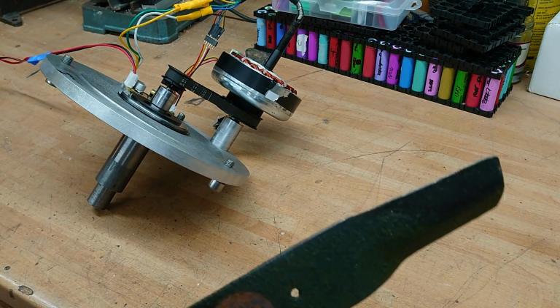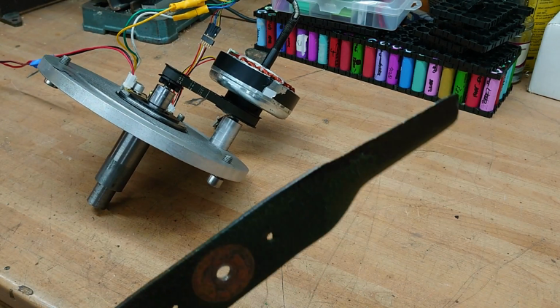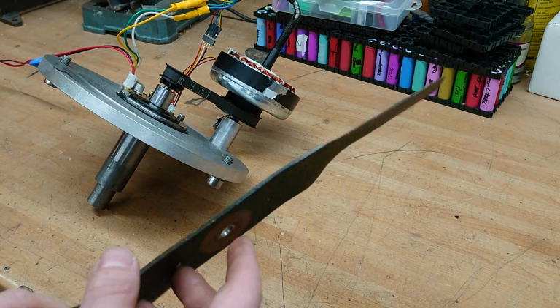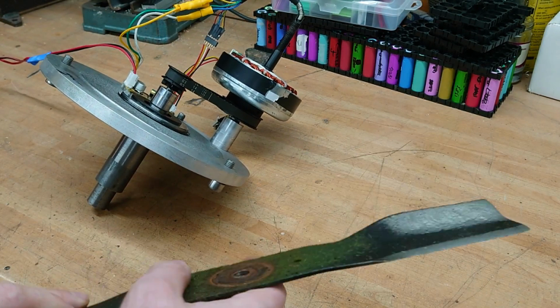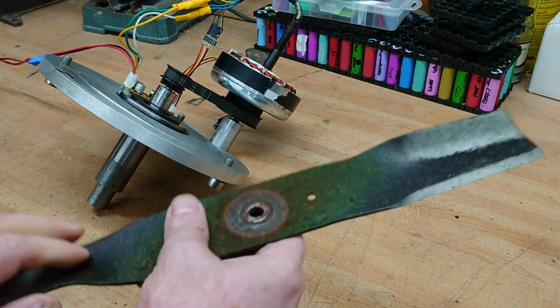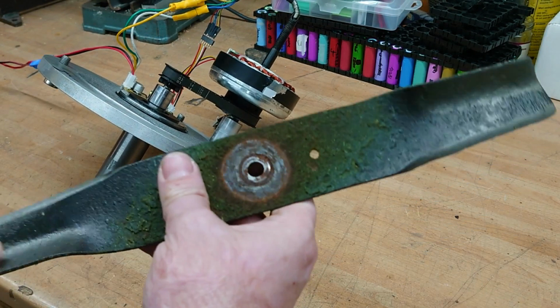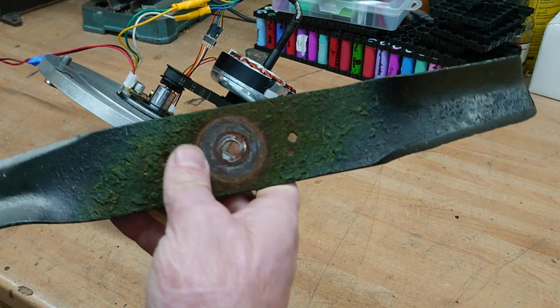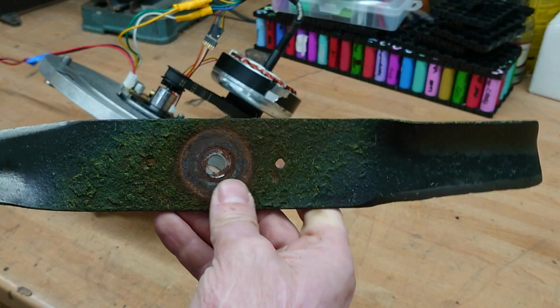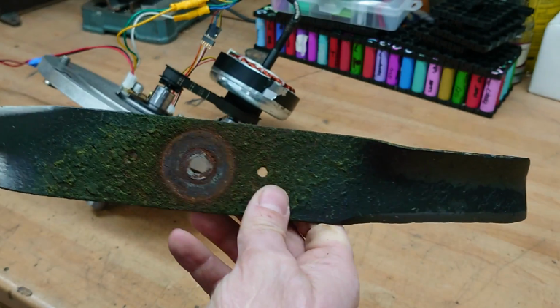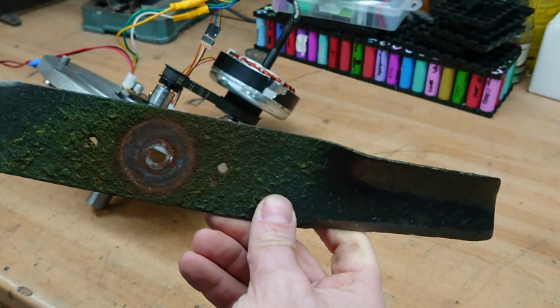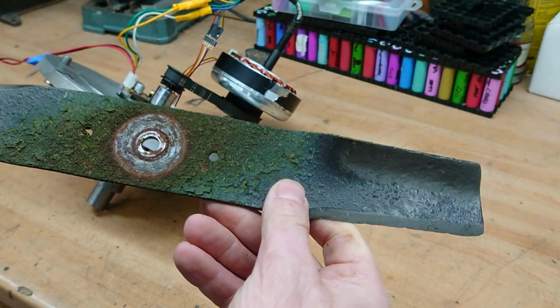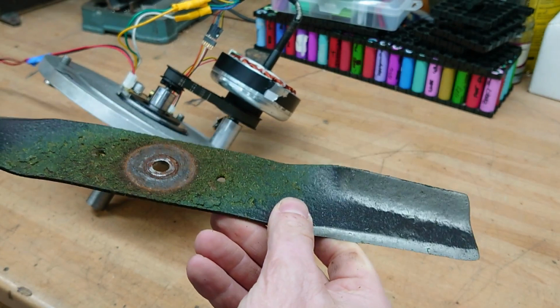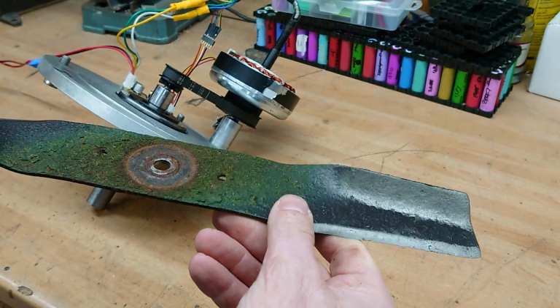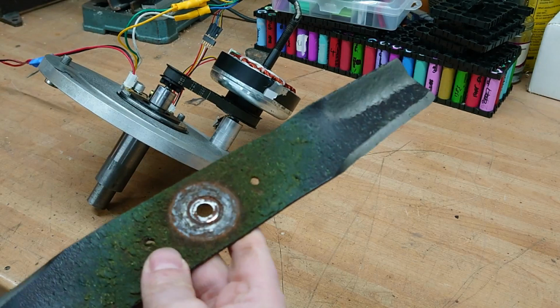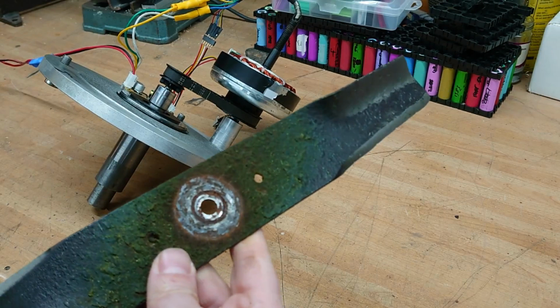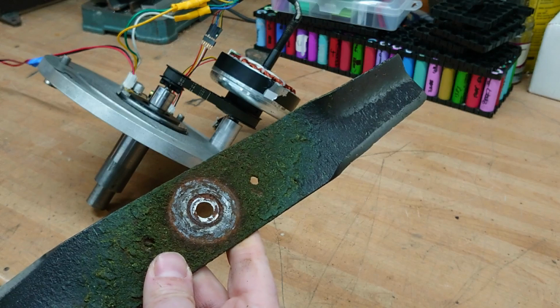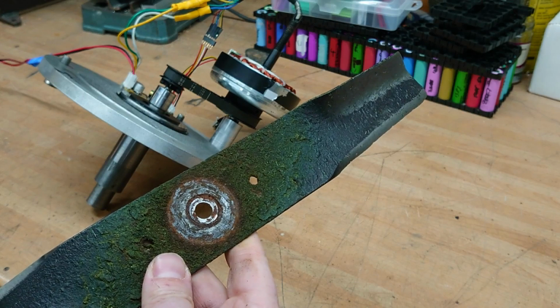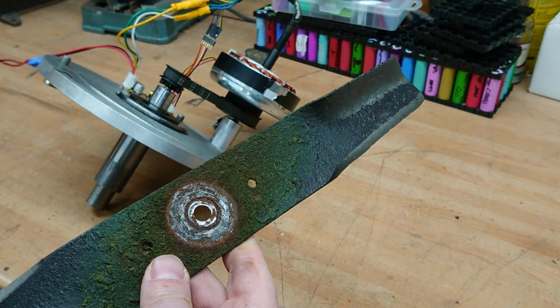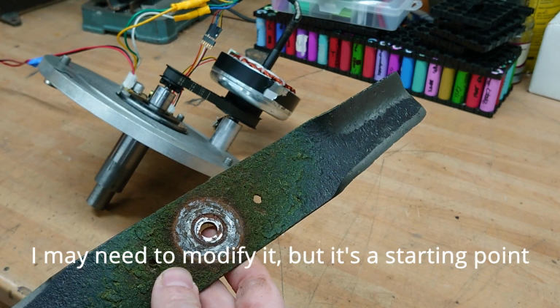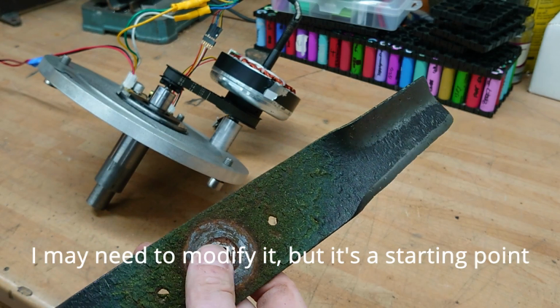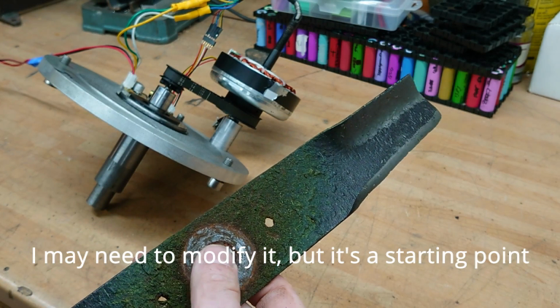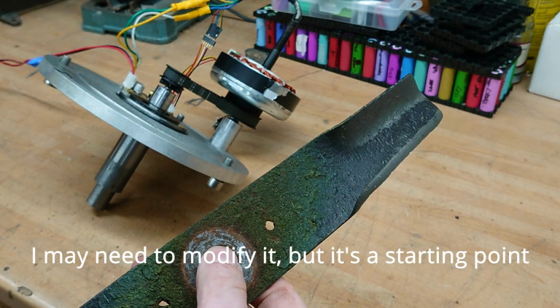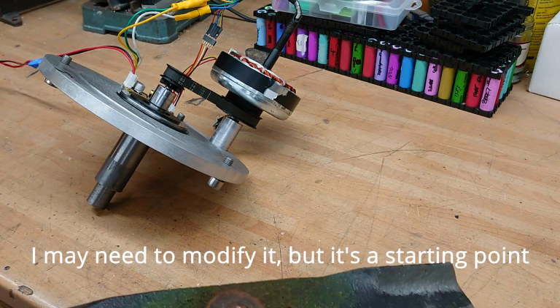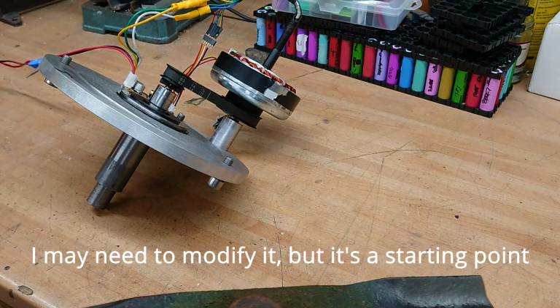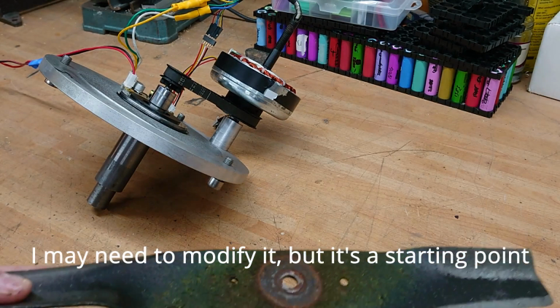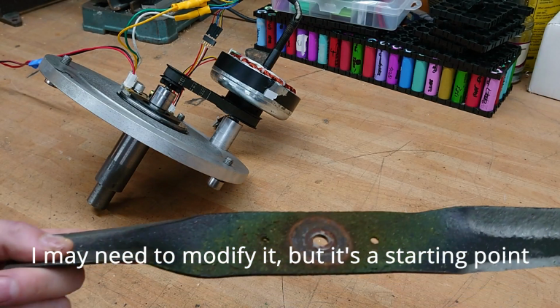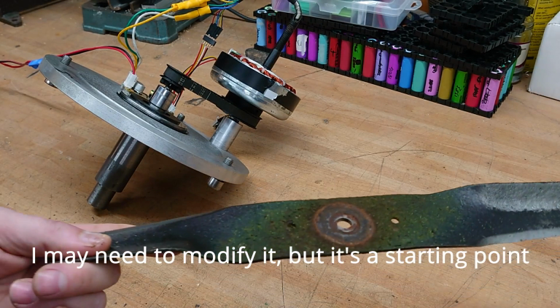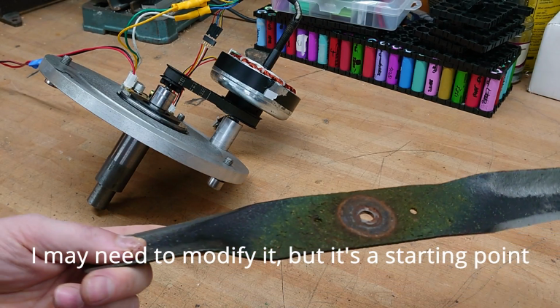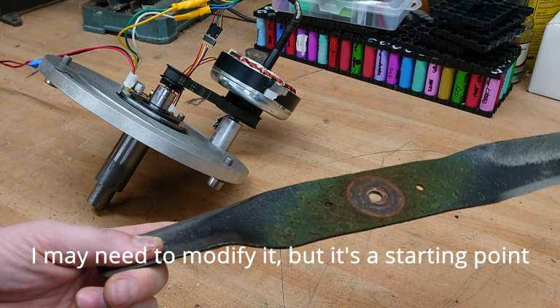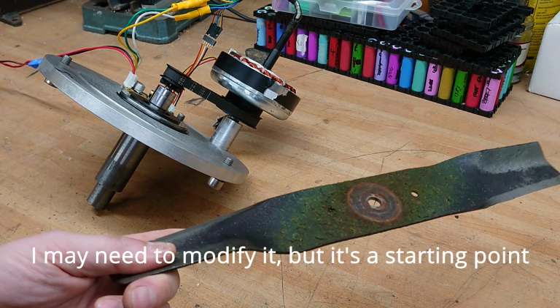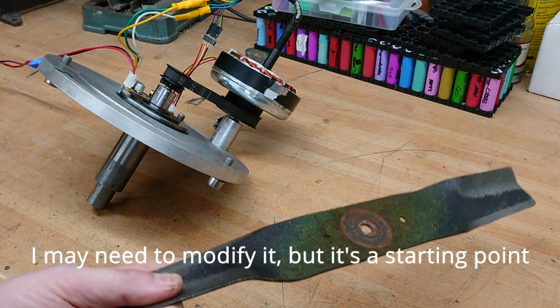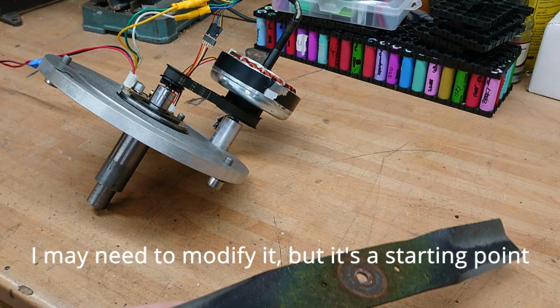This is the blade of the existing mower — I intend to replicate this. Let's see what I've got in the scrap metal drum.